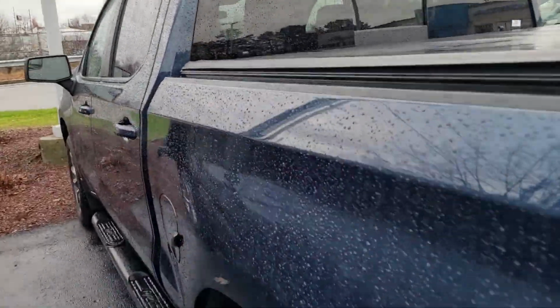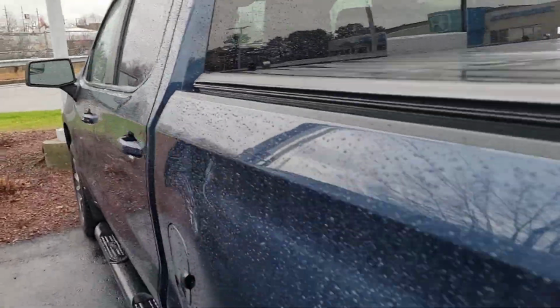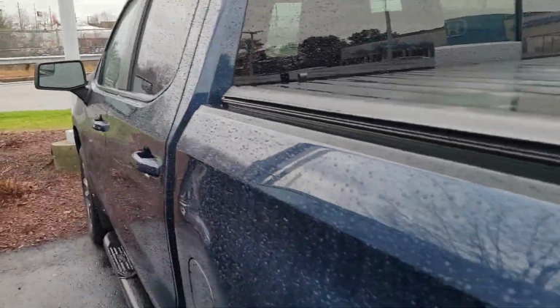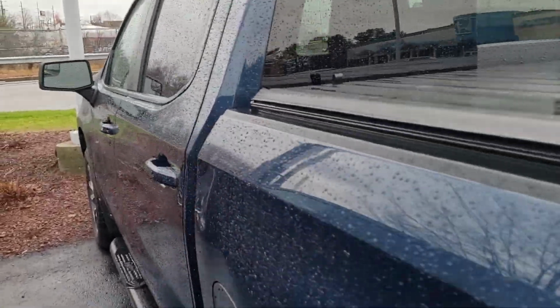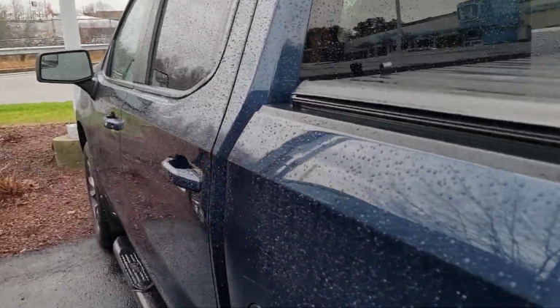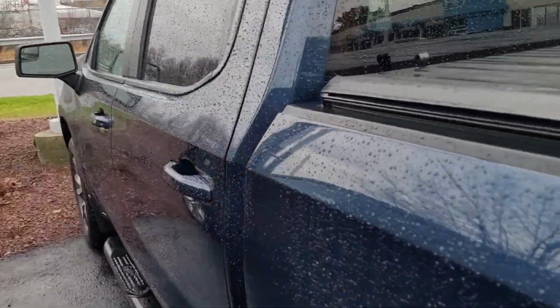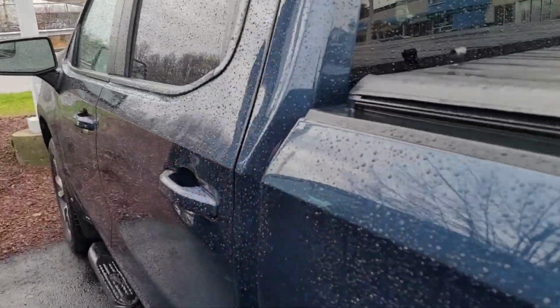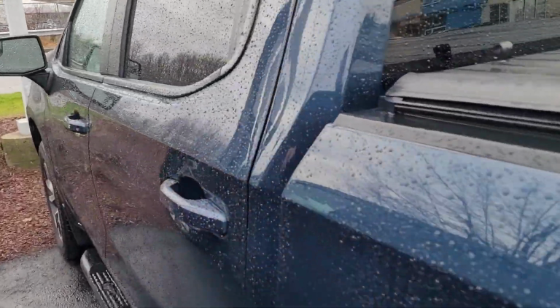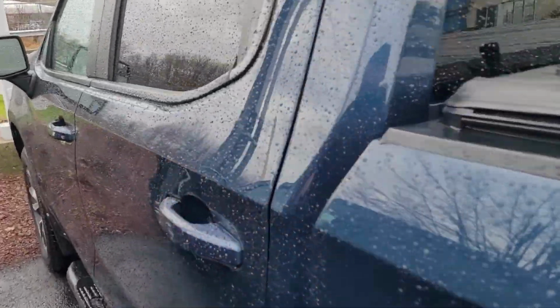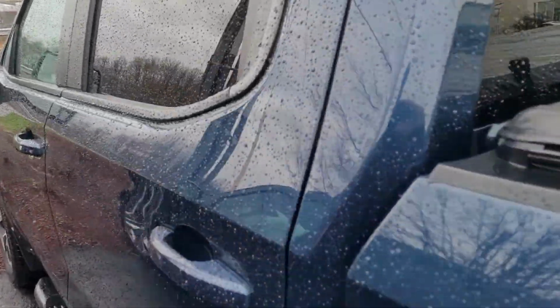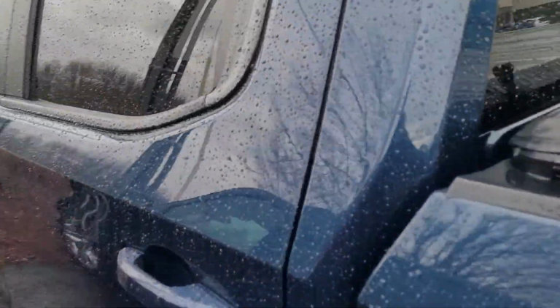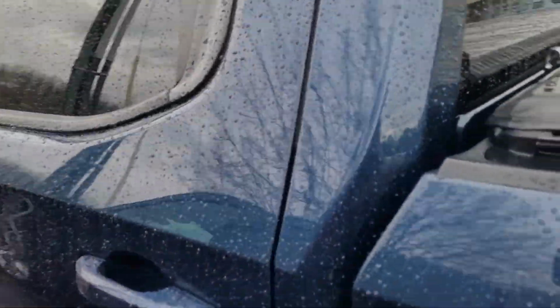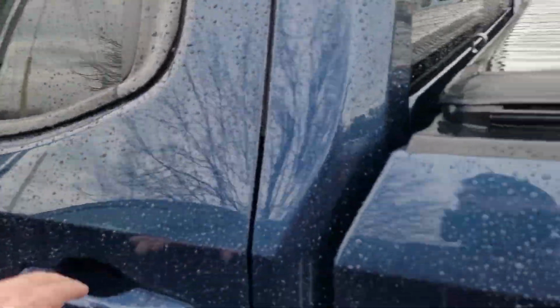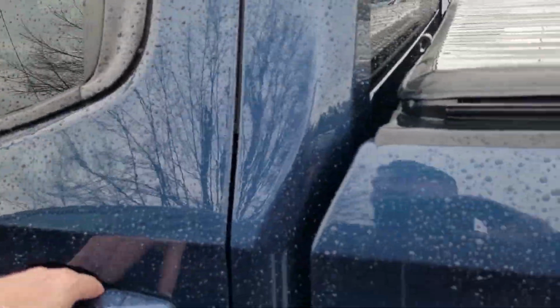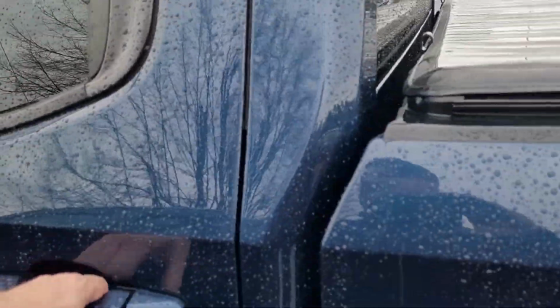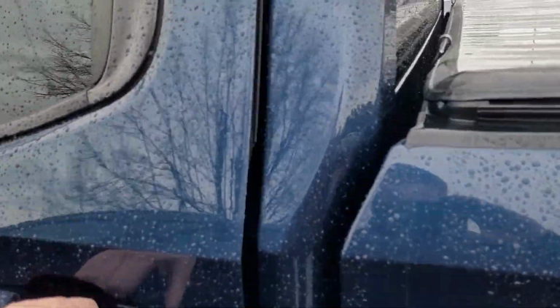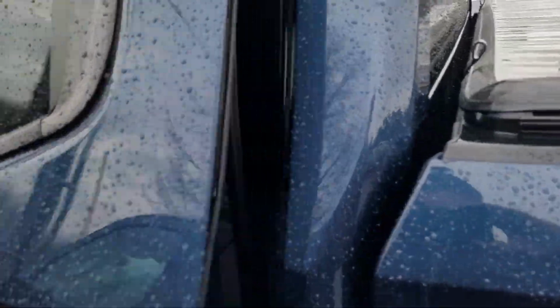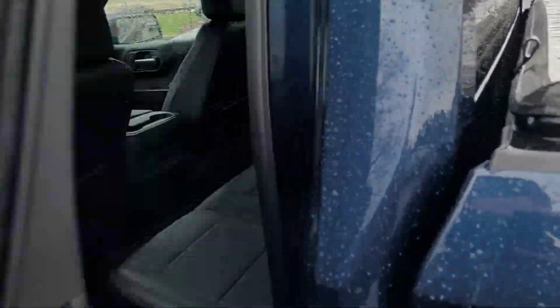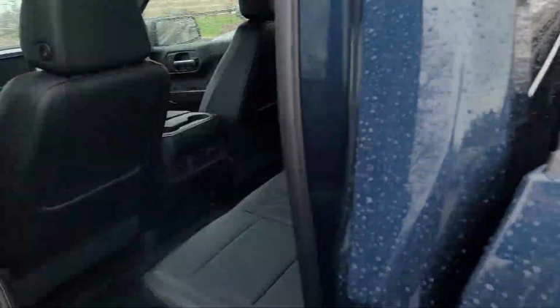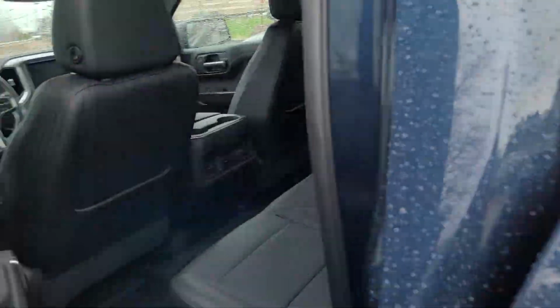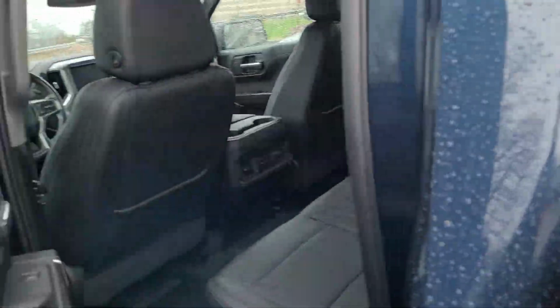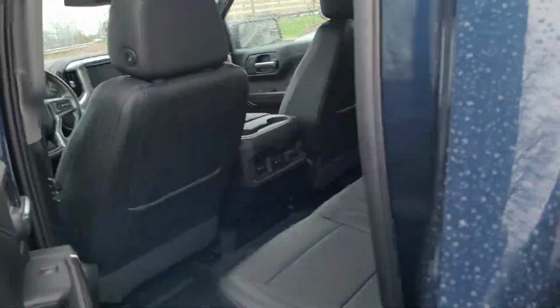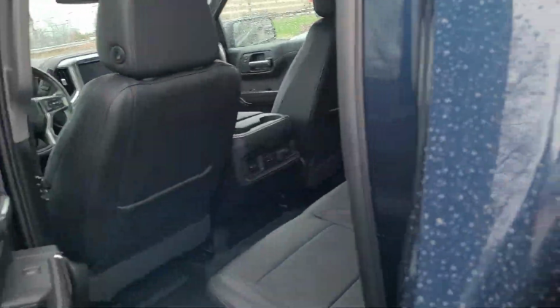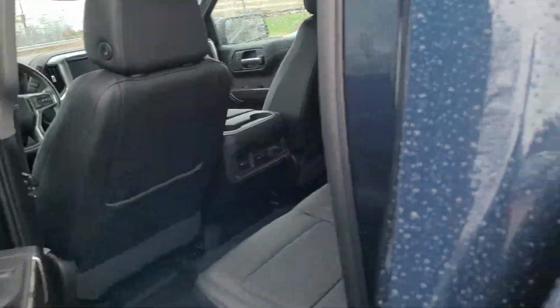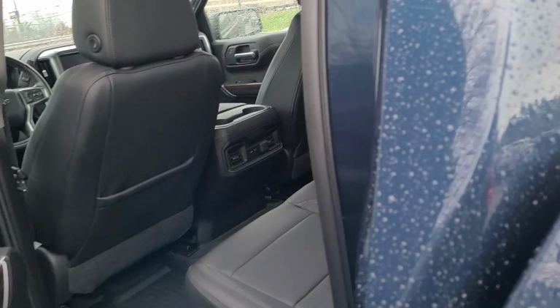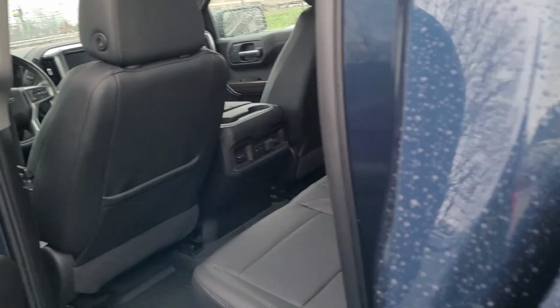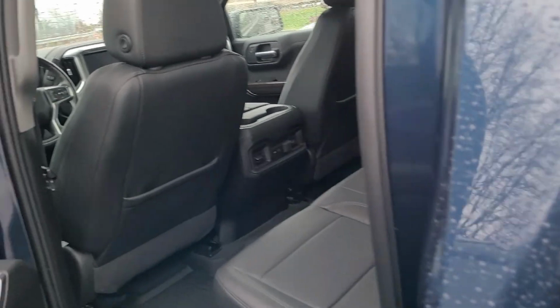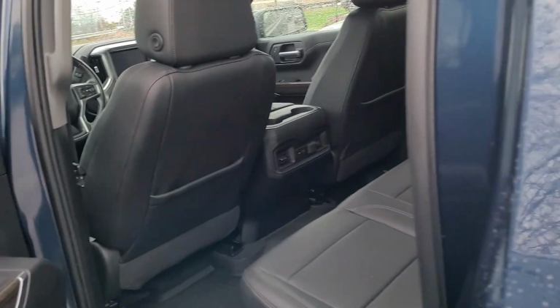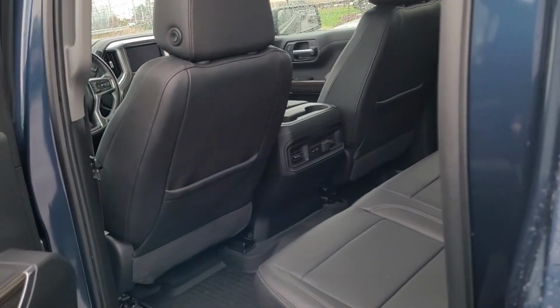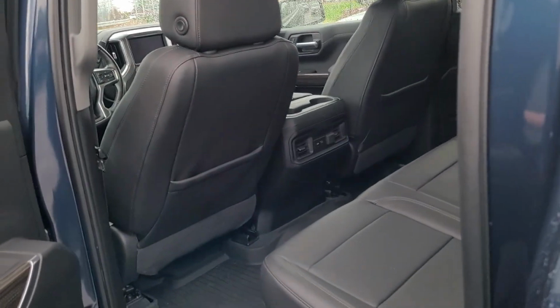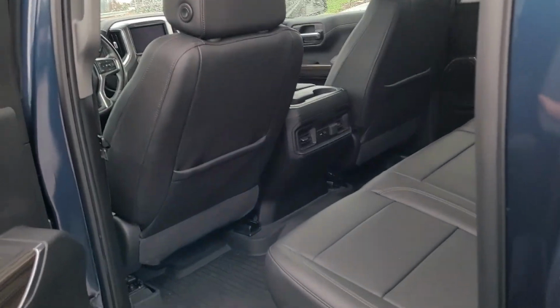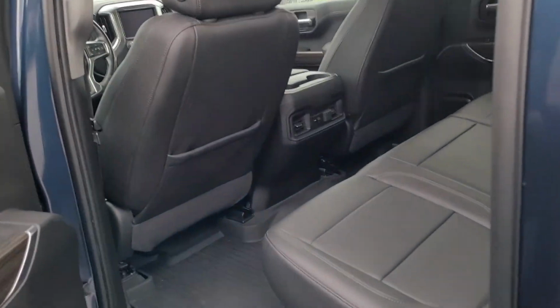This is North Sky Blue Metallic. It's not just blue, it's North Sky Blue.